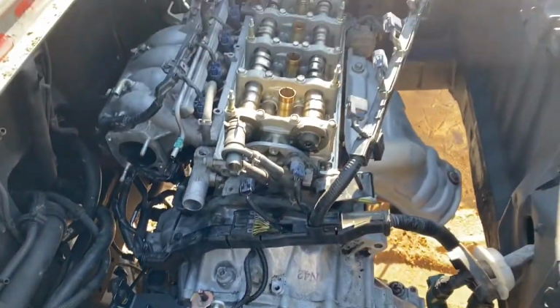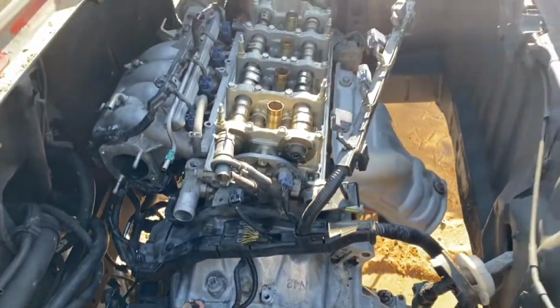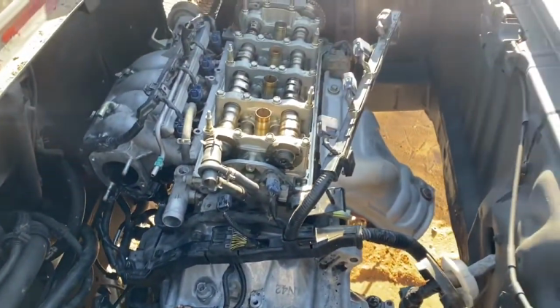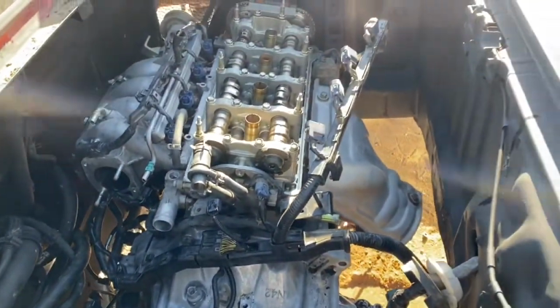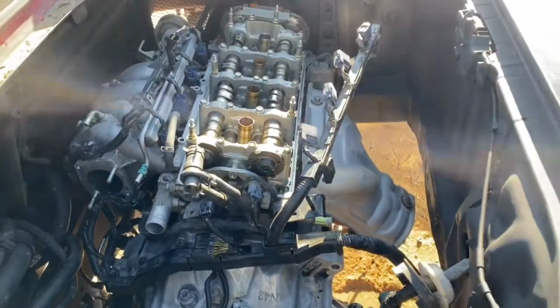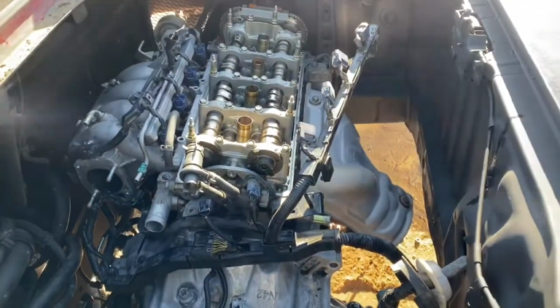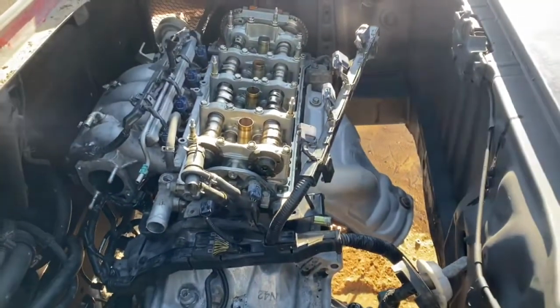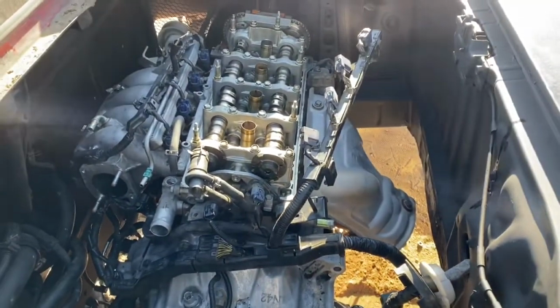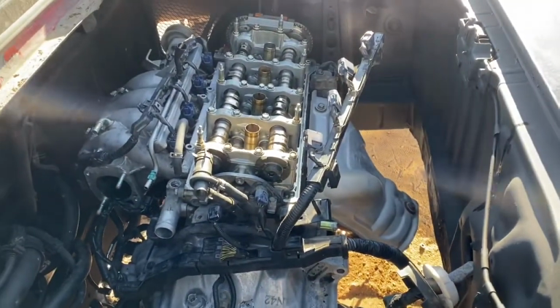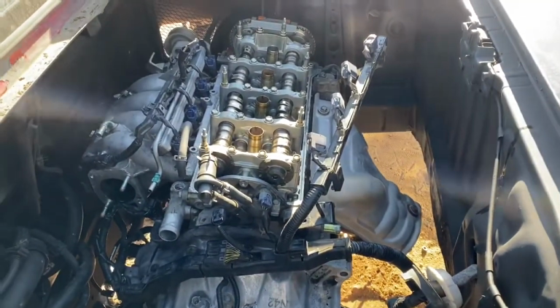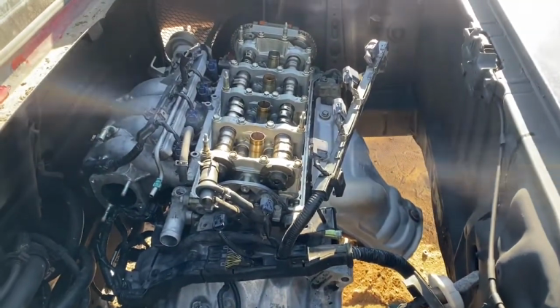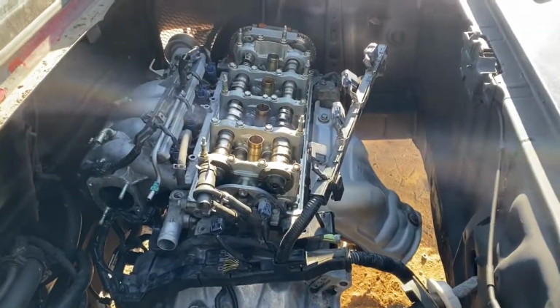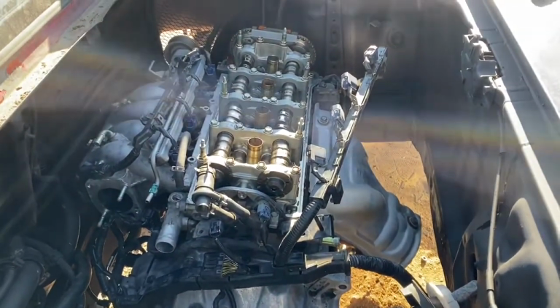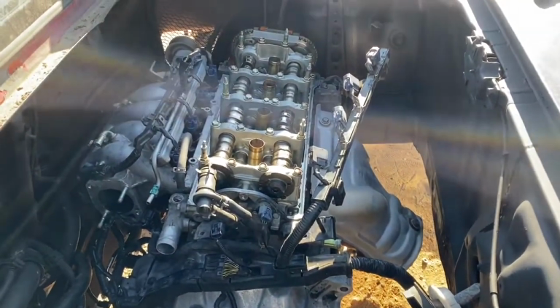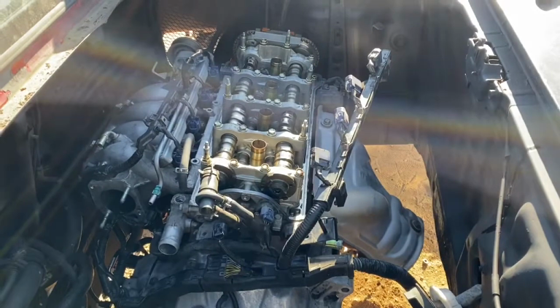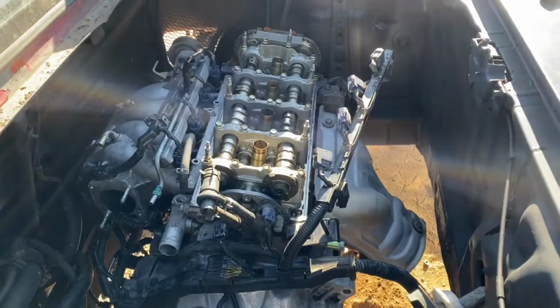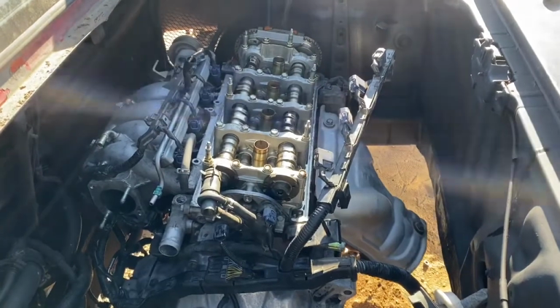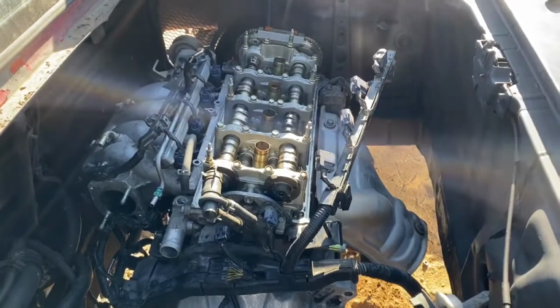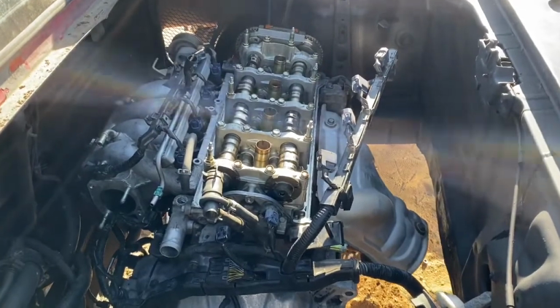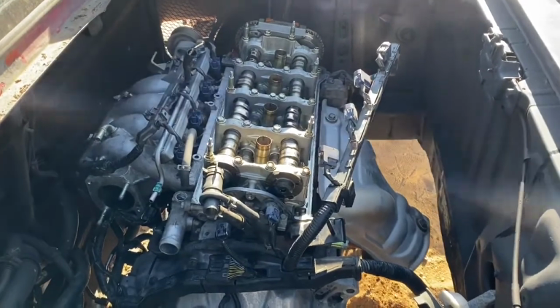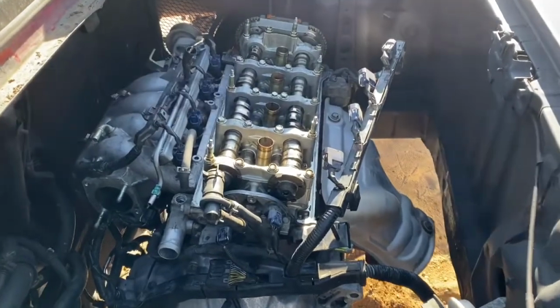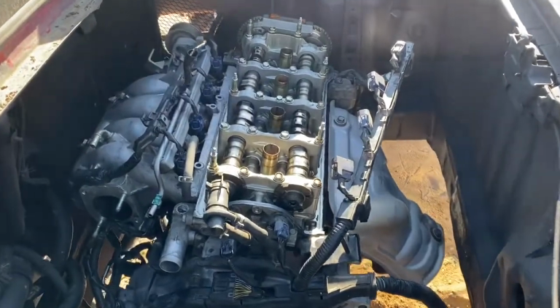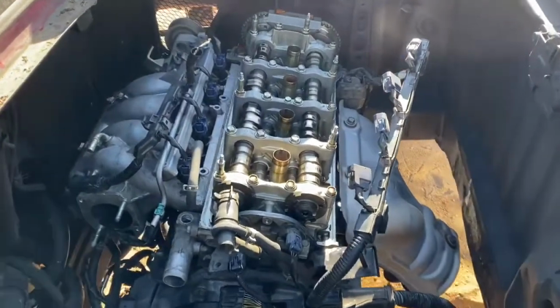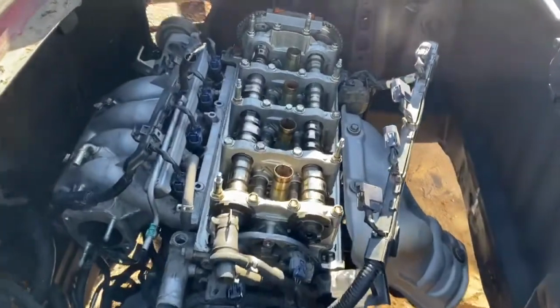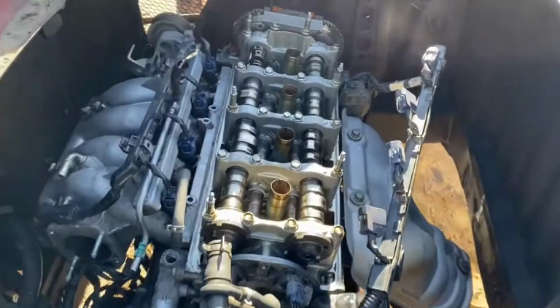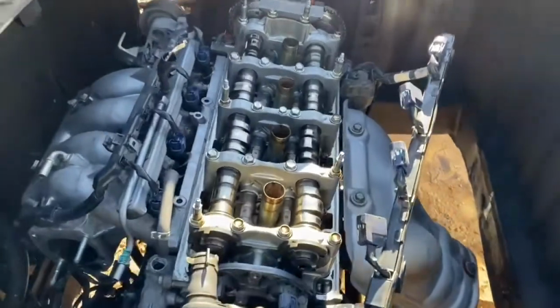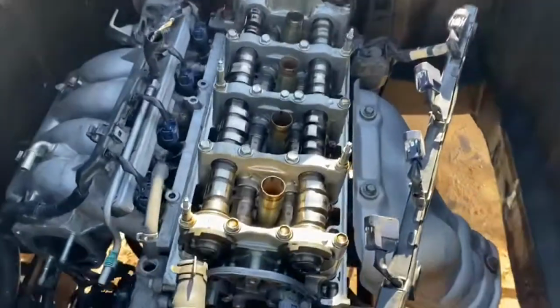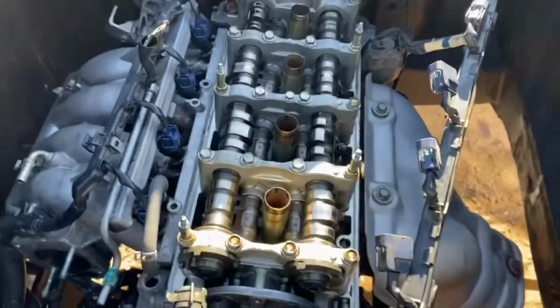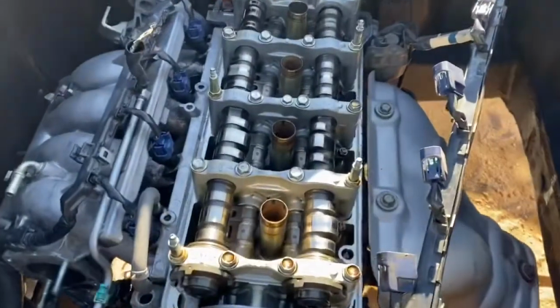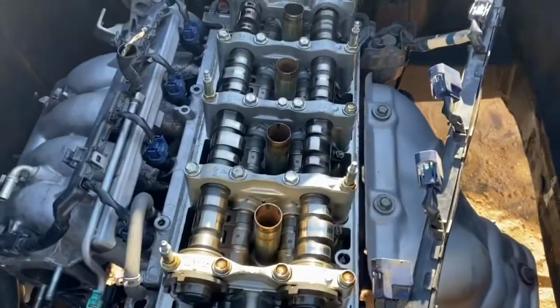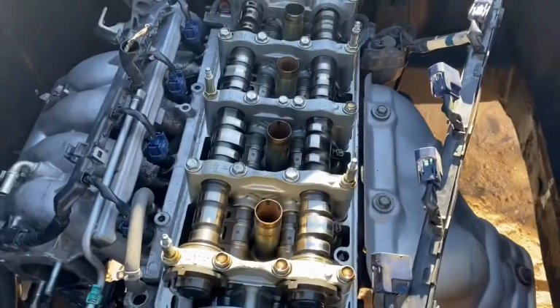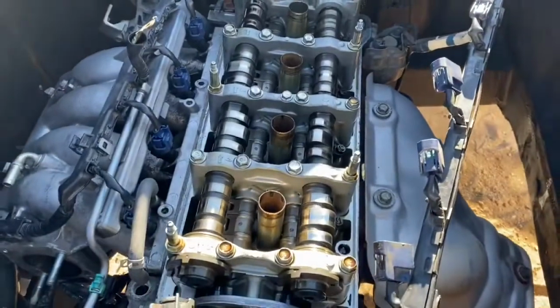We're going to do that and then do the shift linkage, and after that we'll throw the valve cover back on — that'll probably be it for this video.